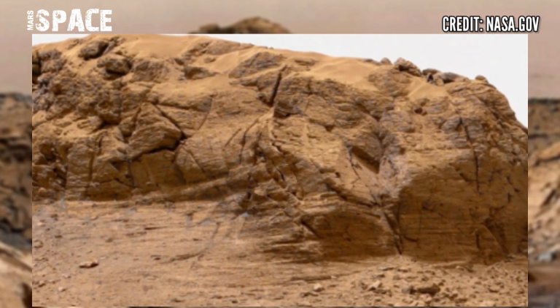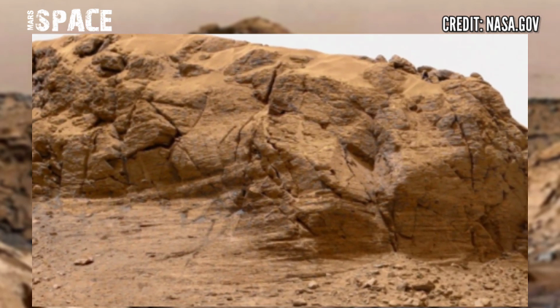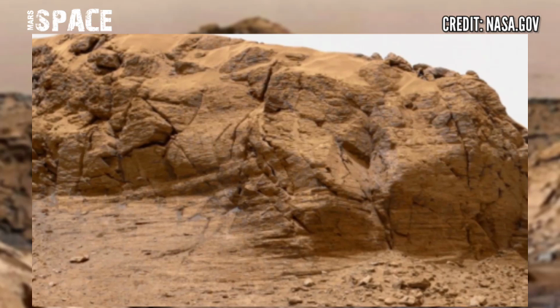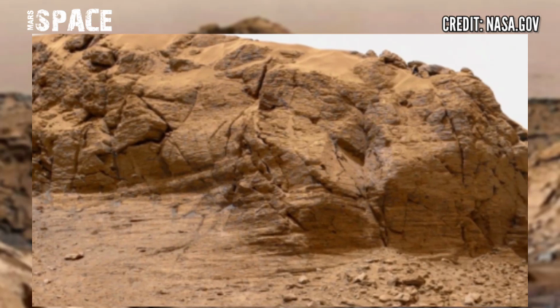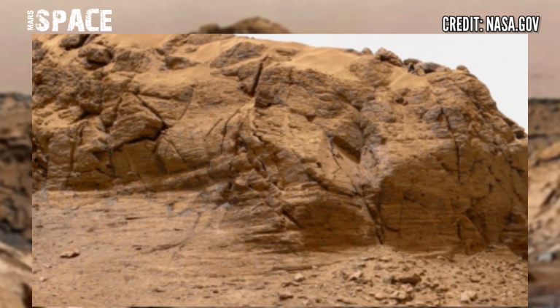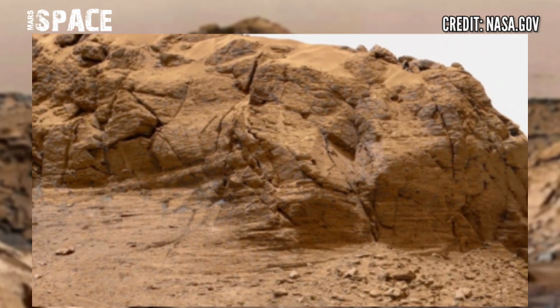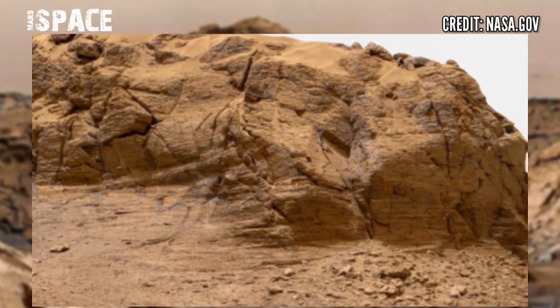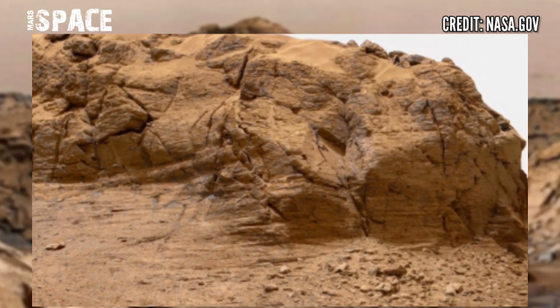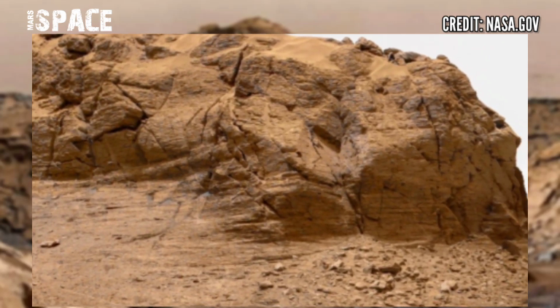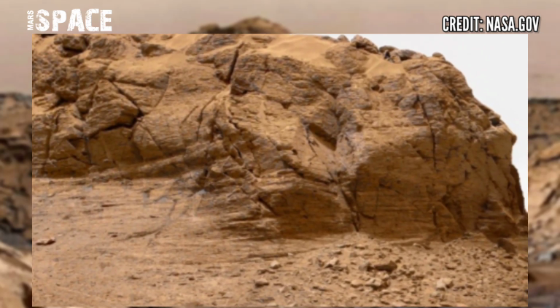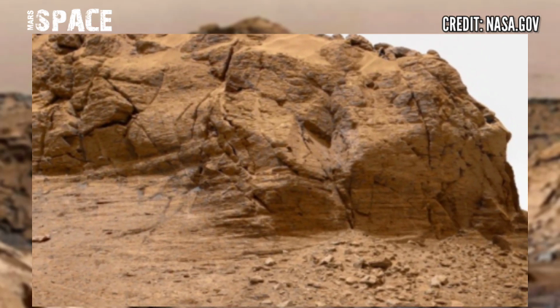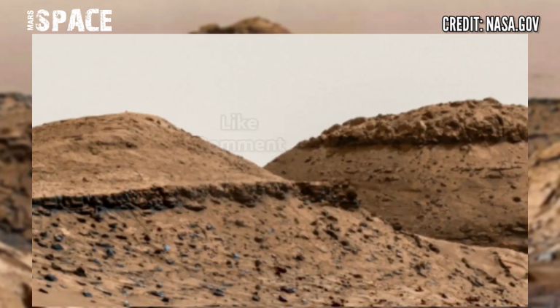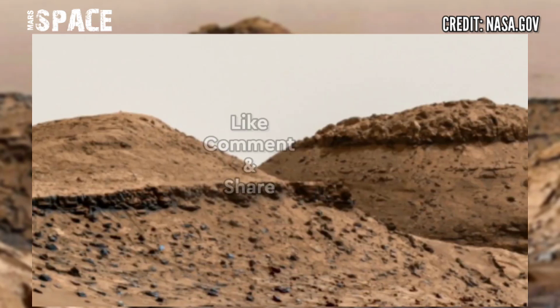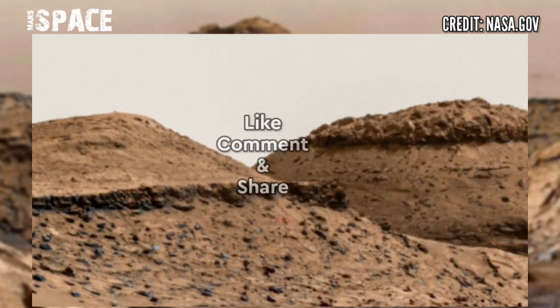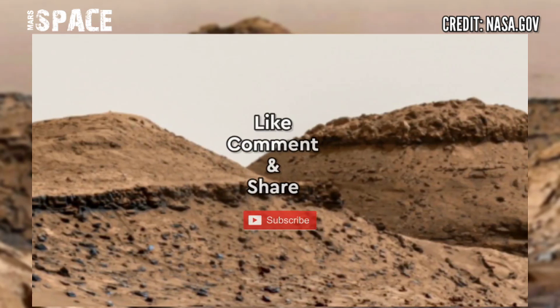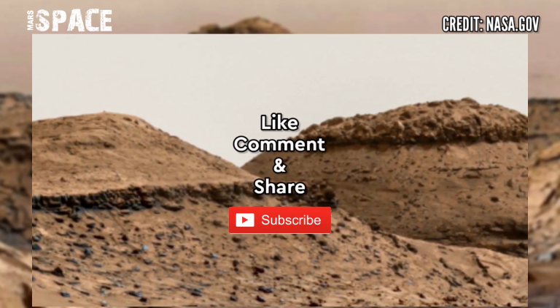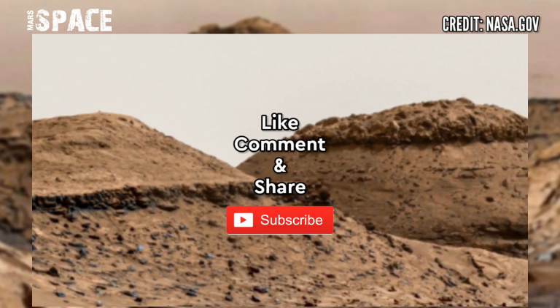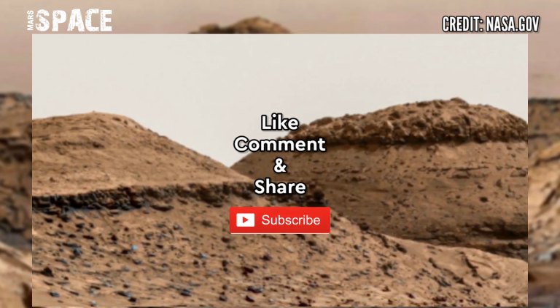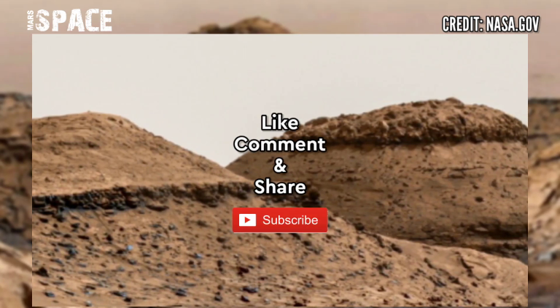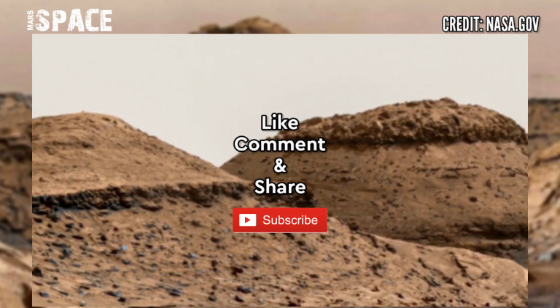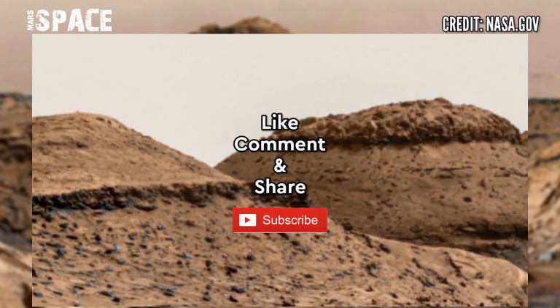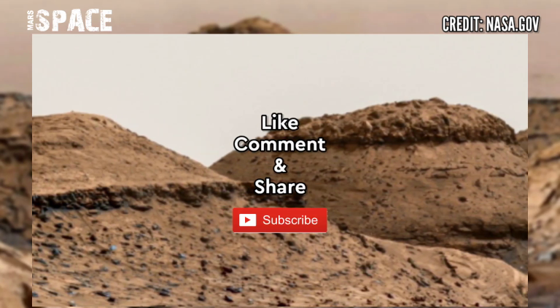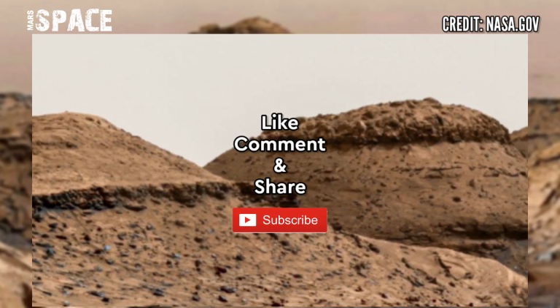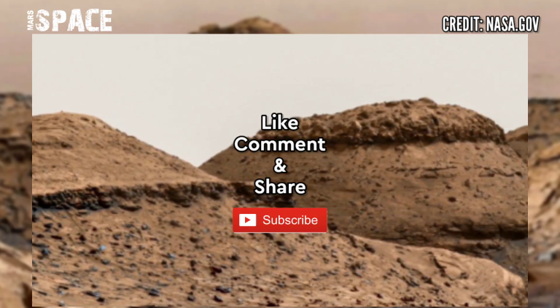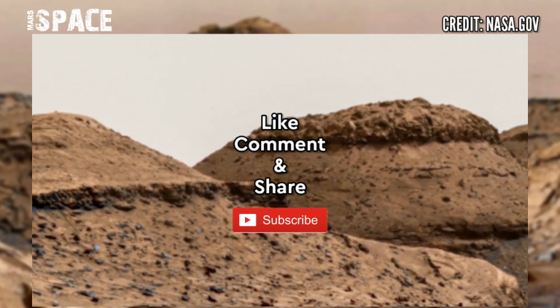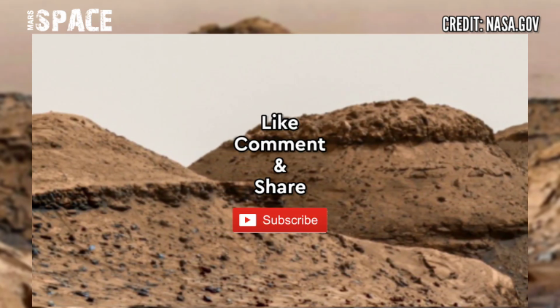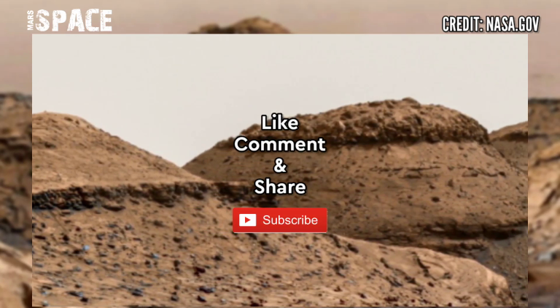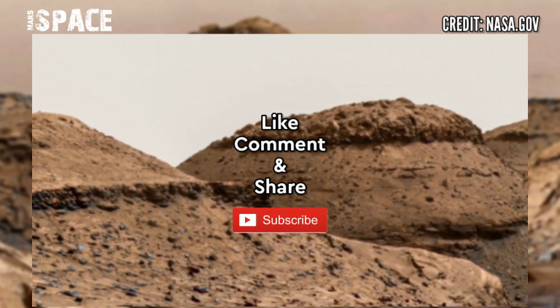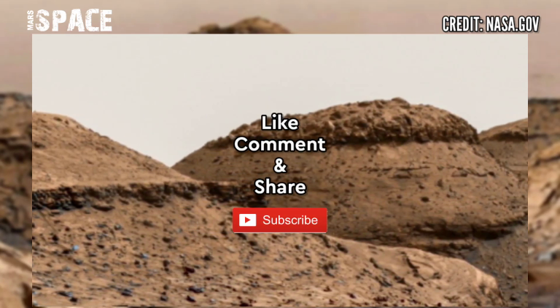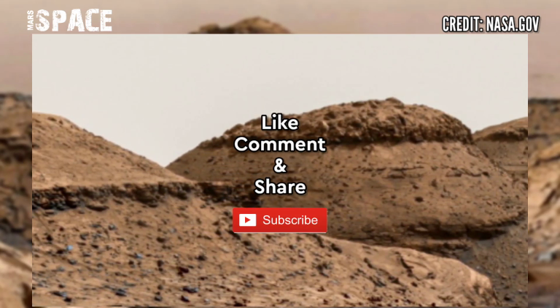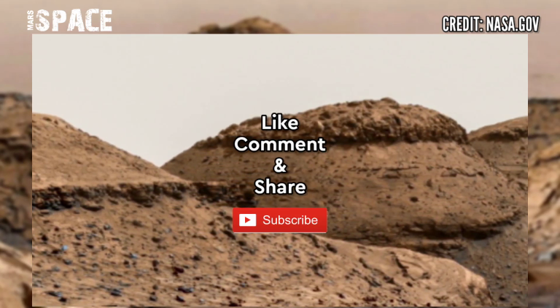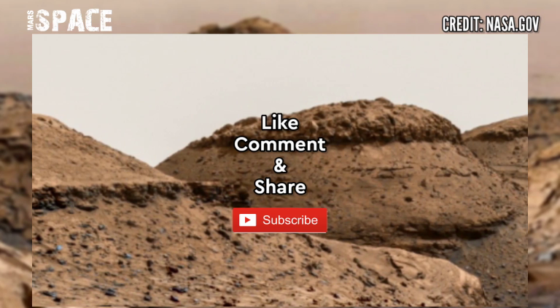I want to explore more, so stay connected with us. Like the video, share the video with your best friends. Thanks for watching.